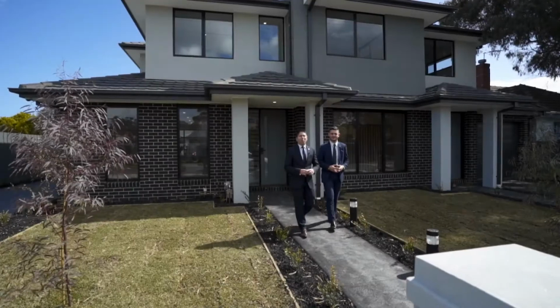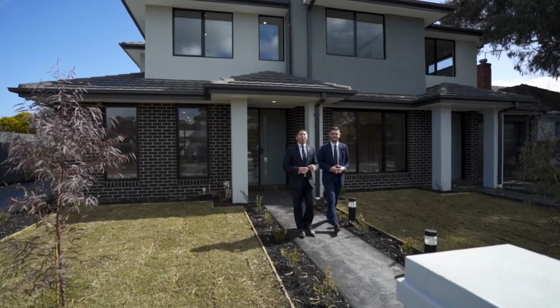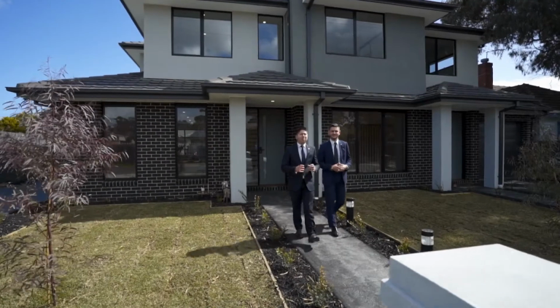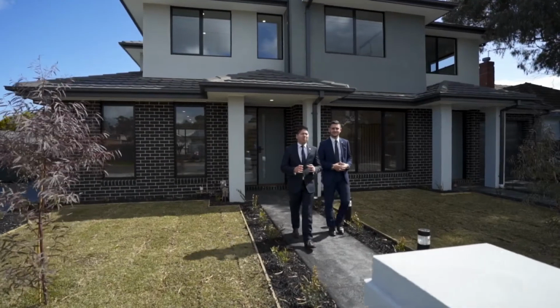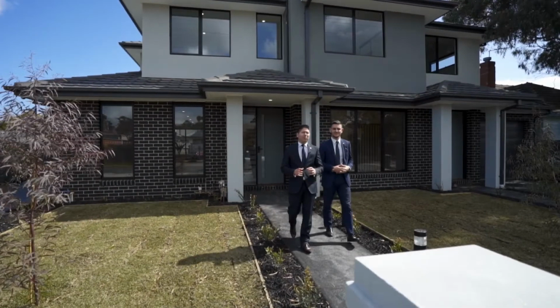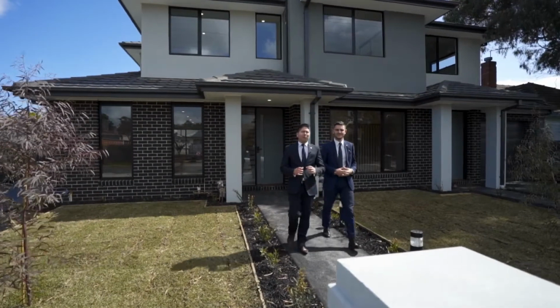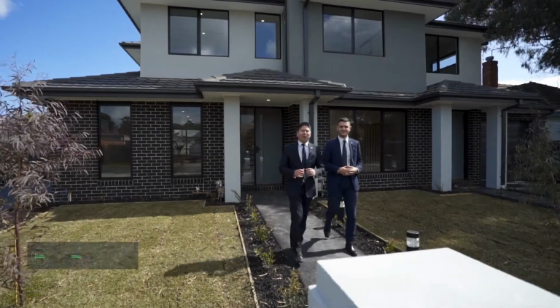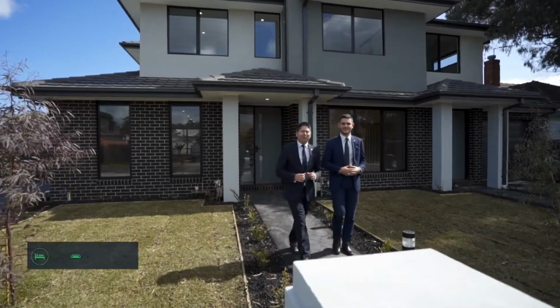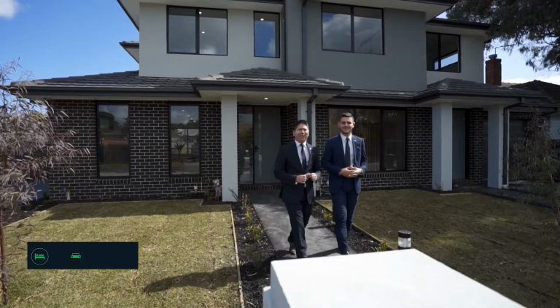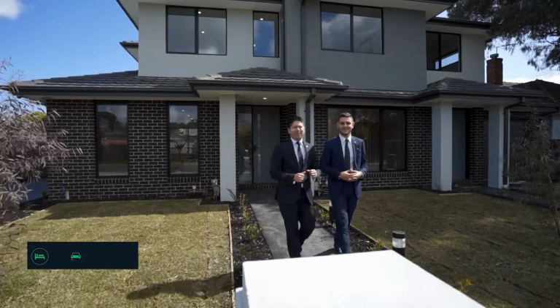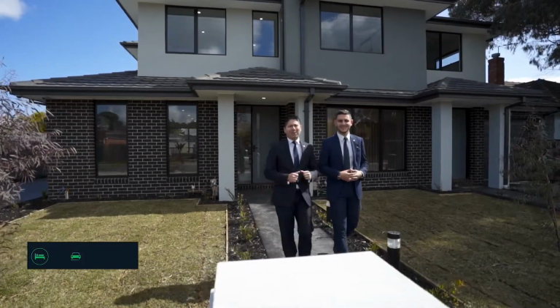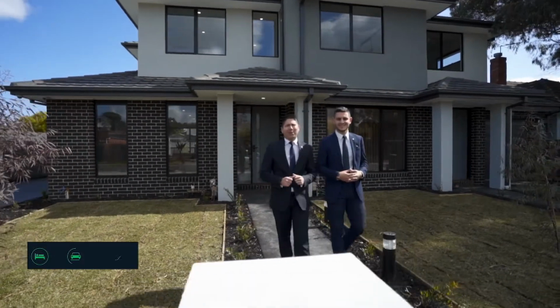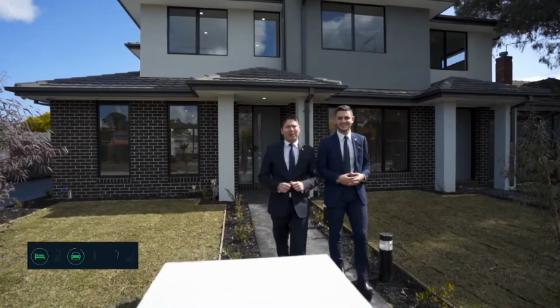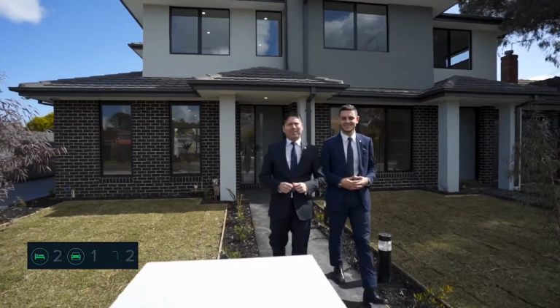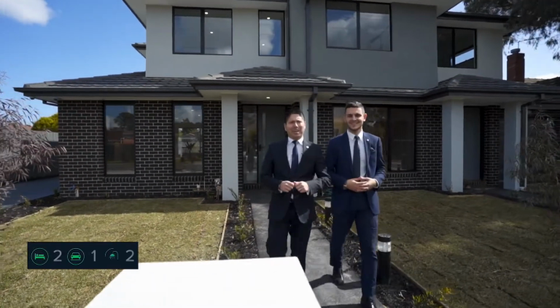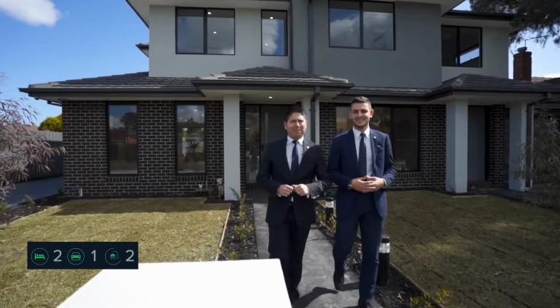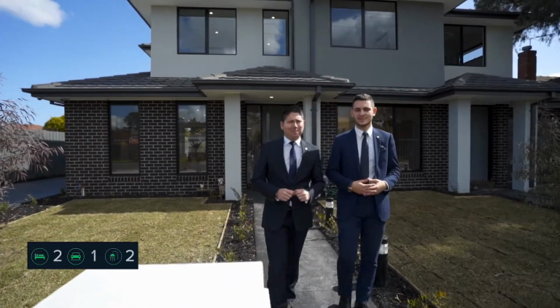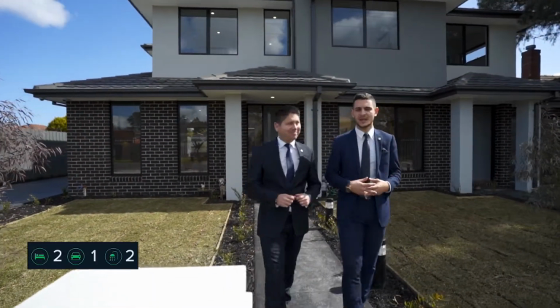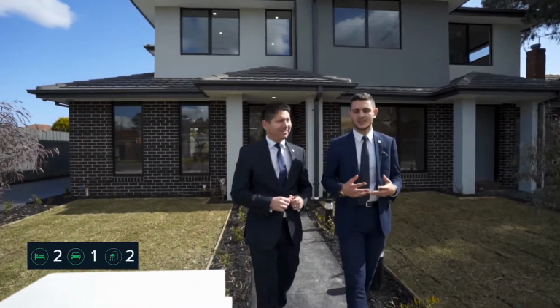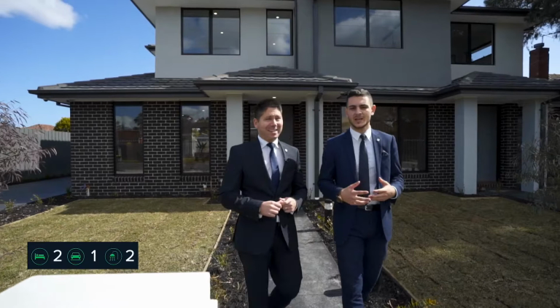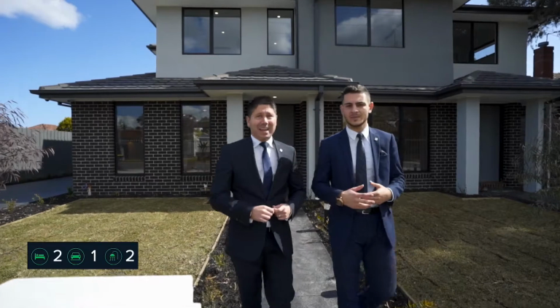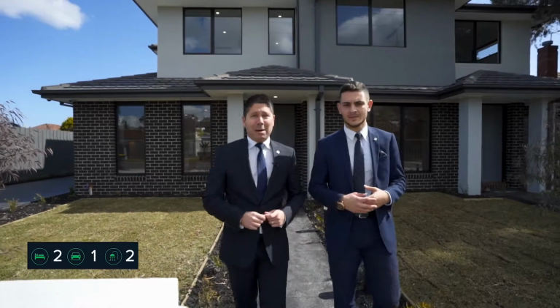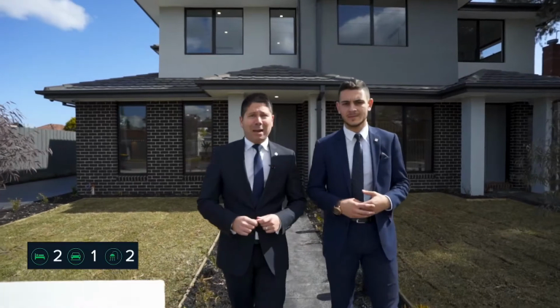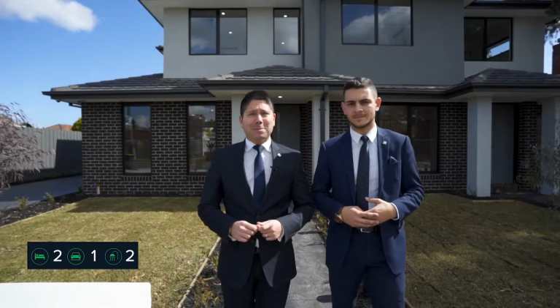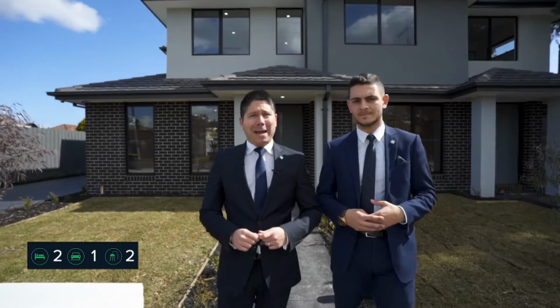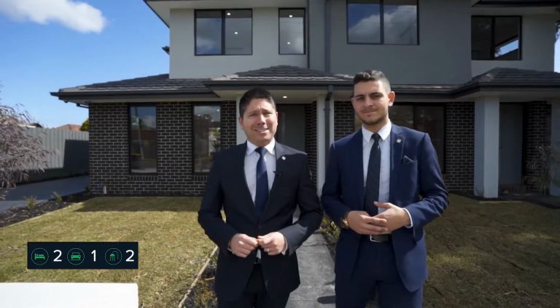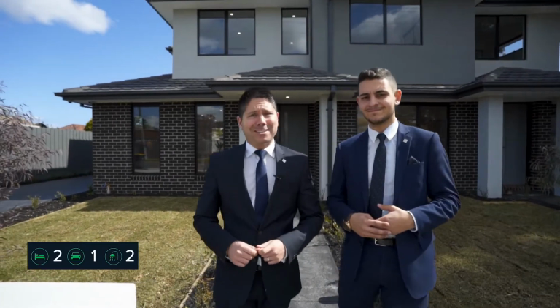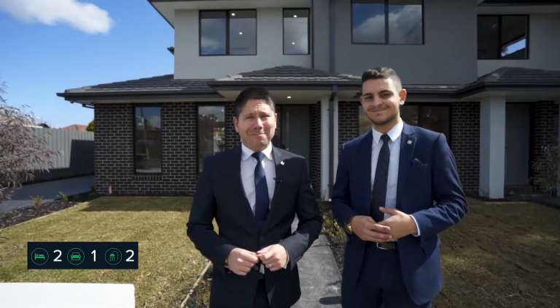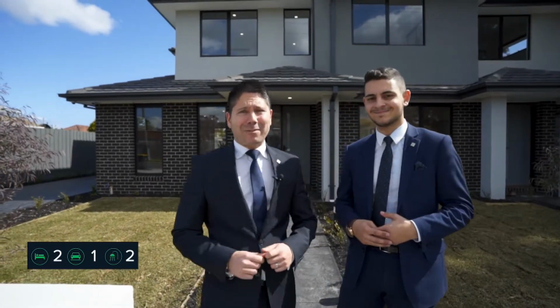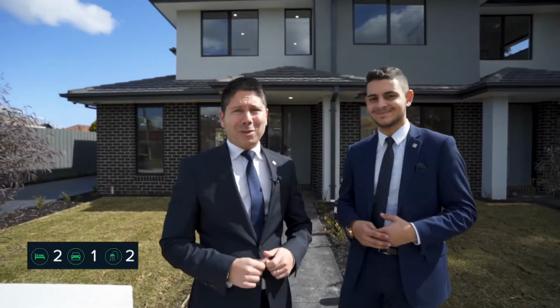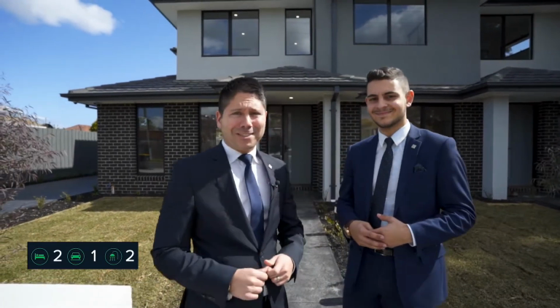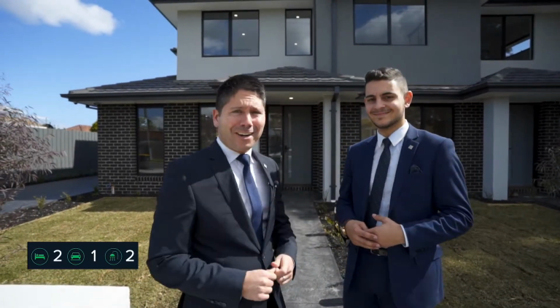Welcome to 245 Clique Avenue here in Oakley South. My name is James and my name is Max. Let's have a look inside.